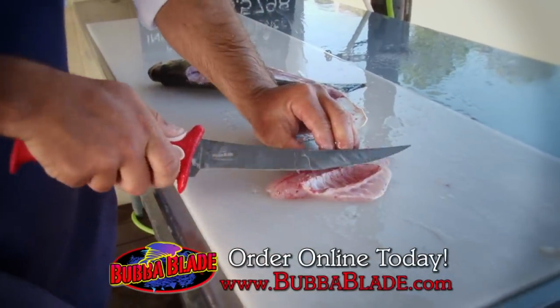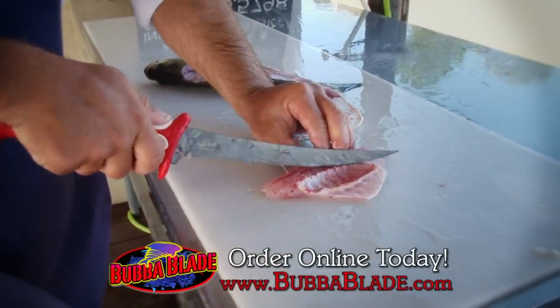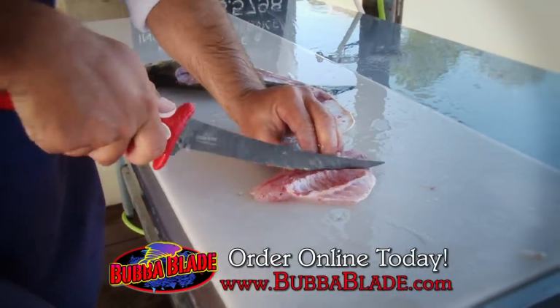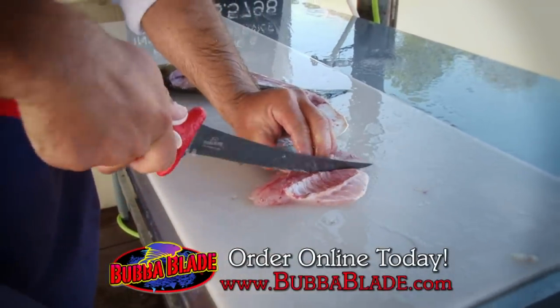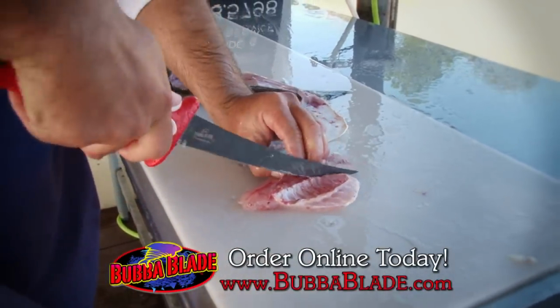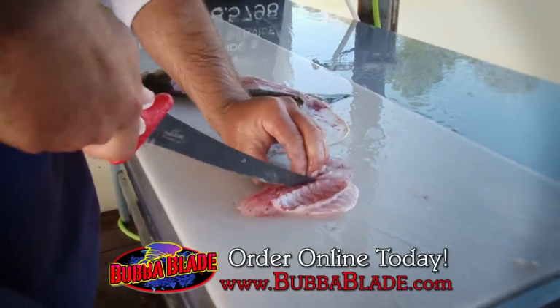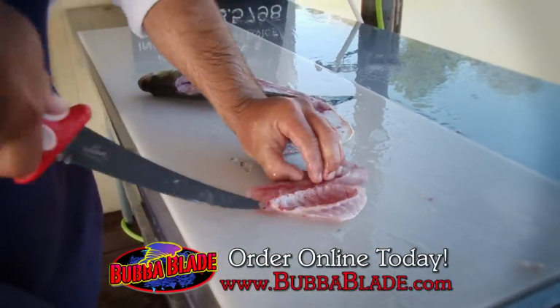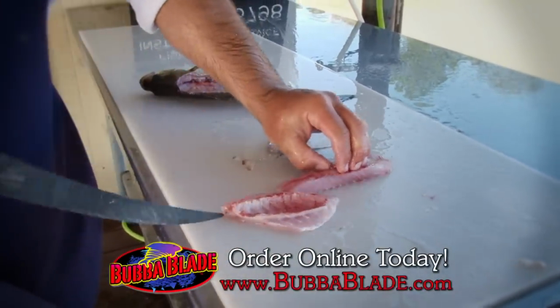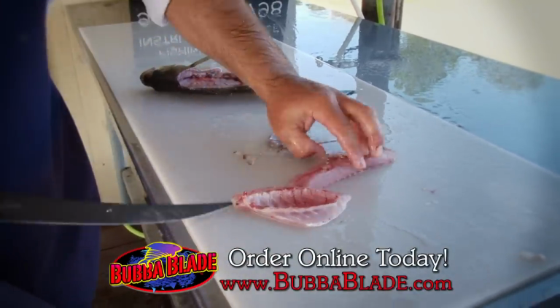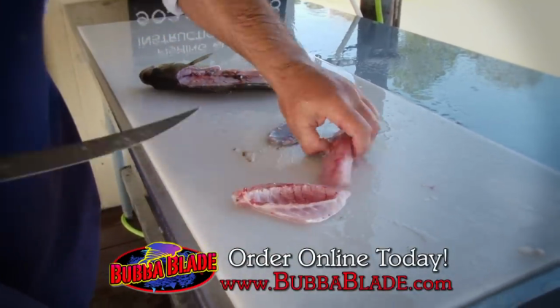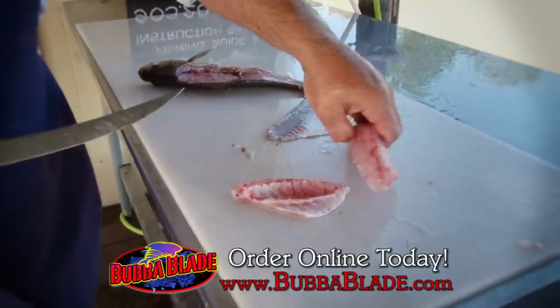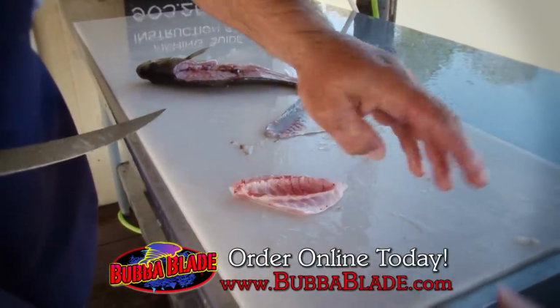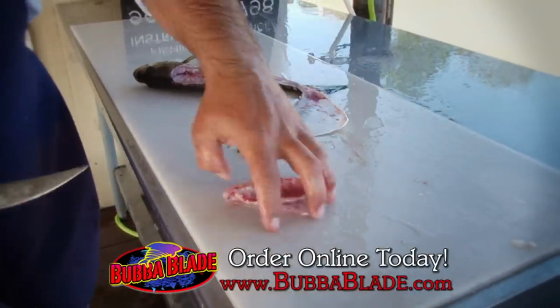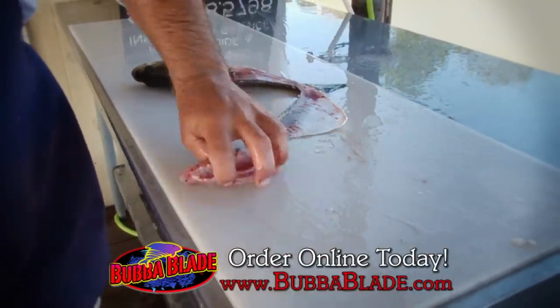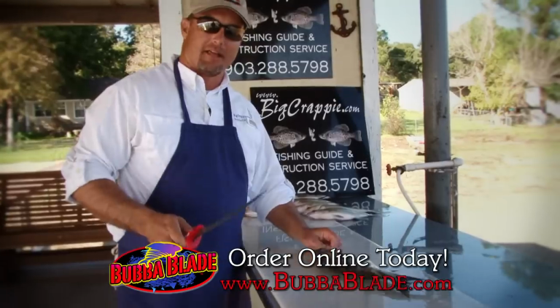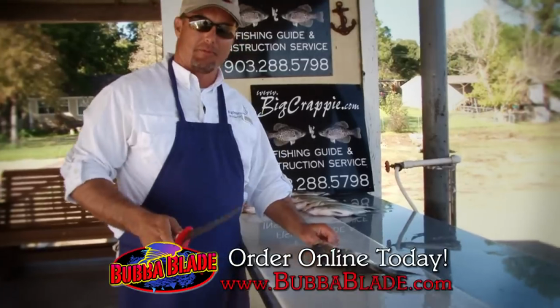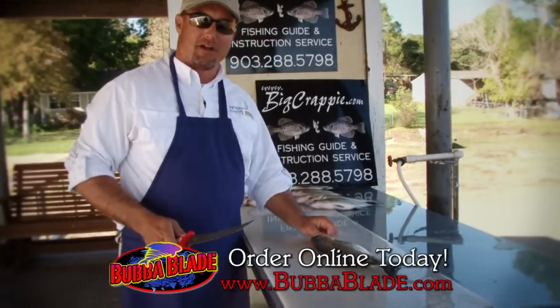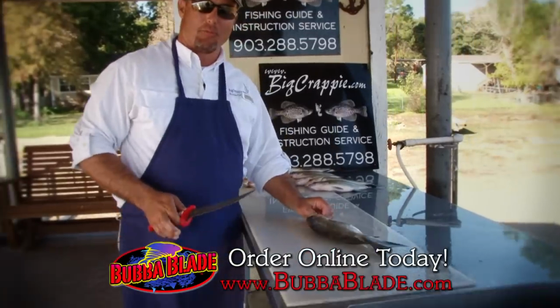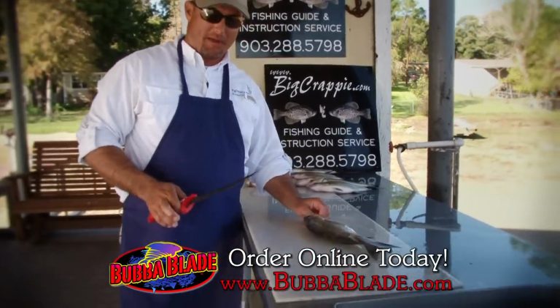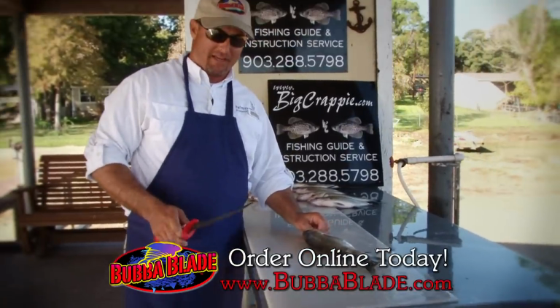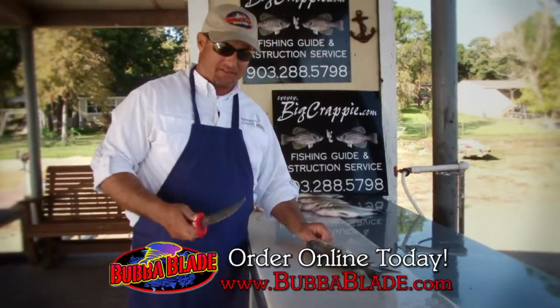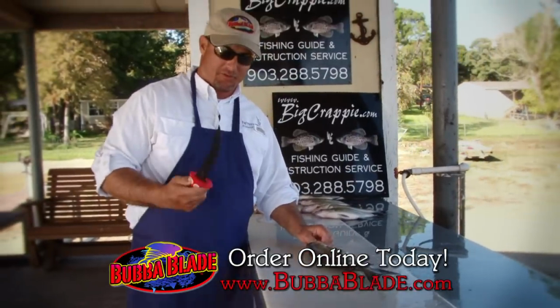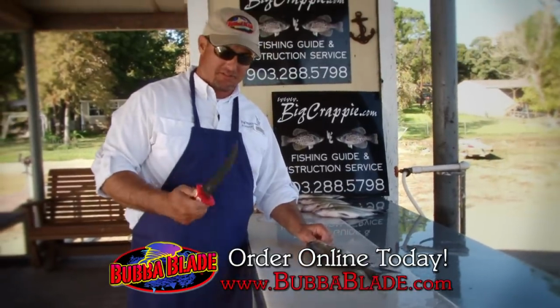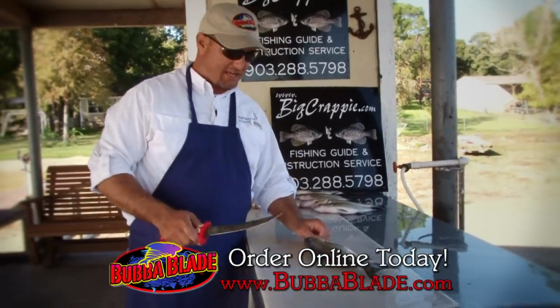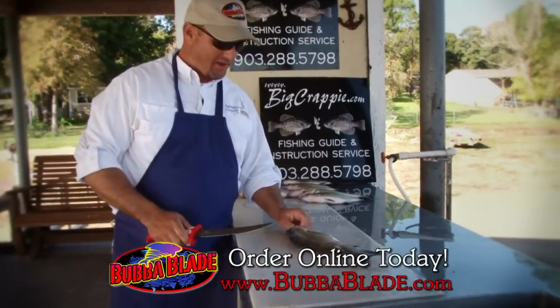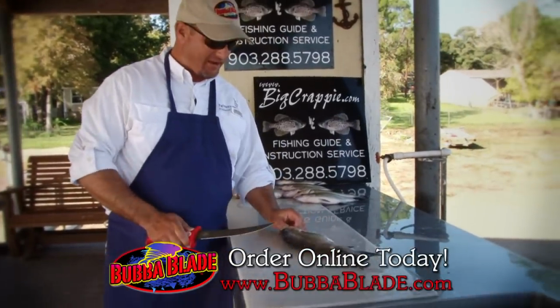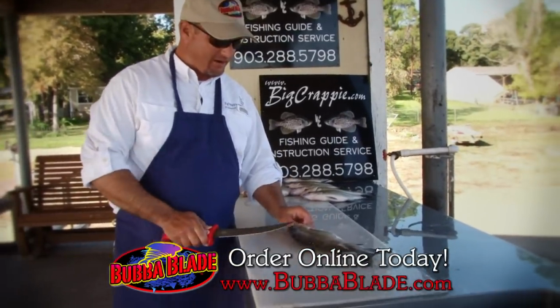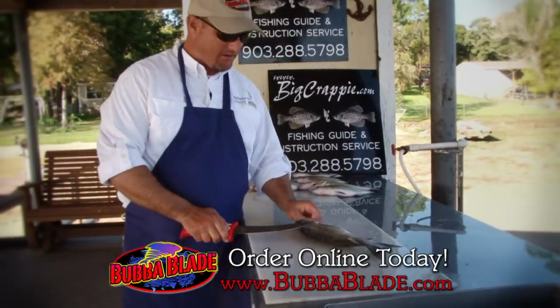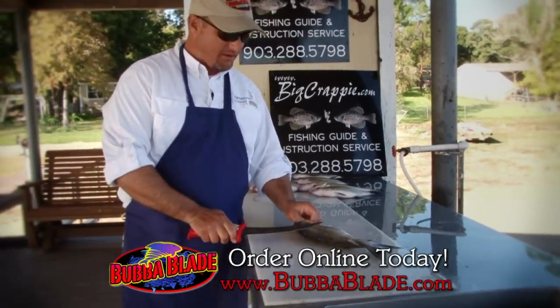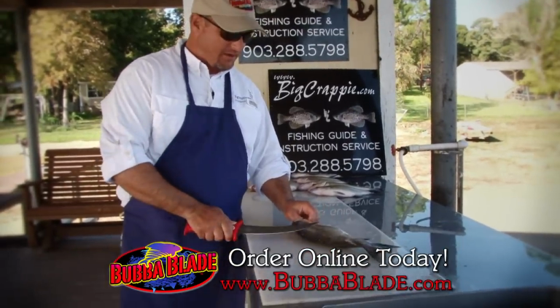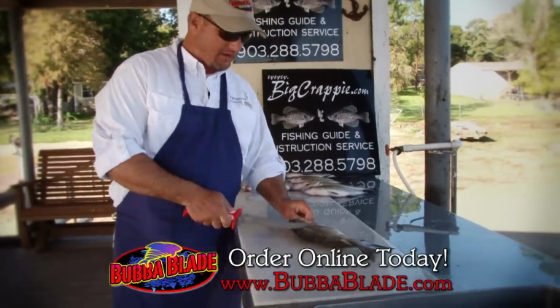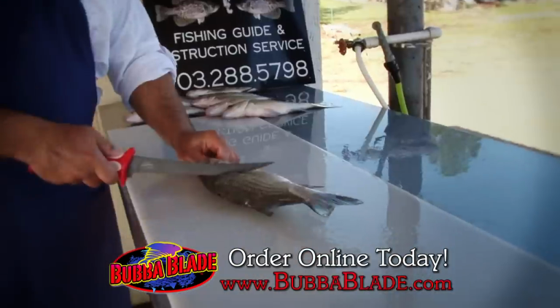Alright guys, we're going to knock out a few sand bass — a lot of people call them white bass — with the same blade here. Alright, here we go.